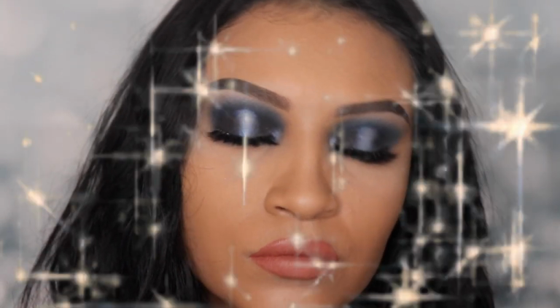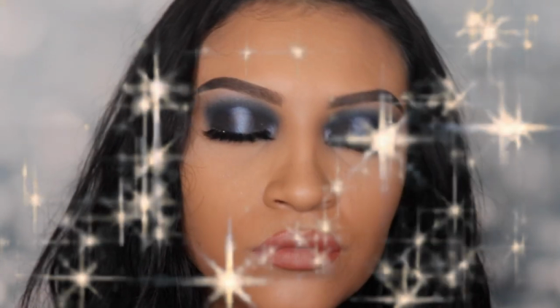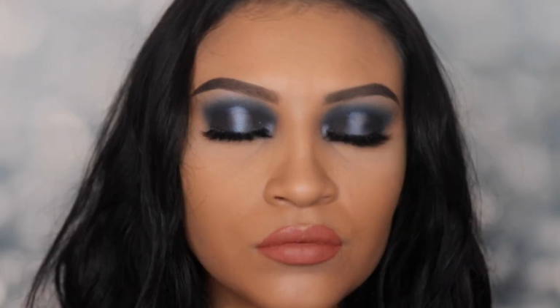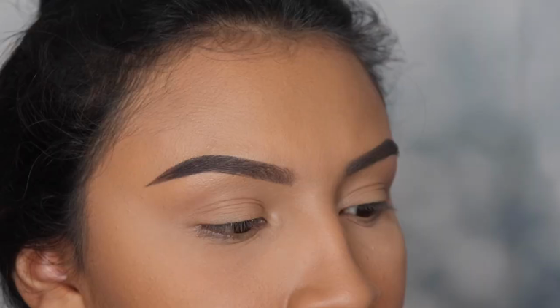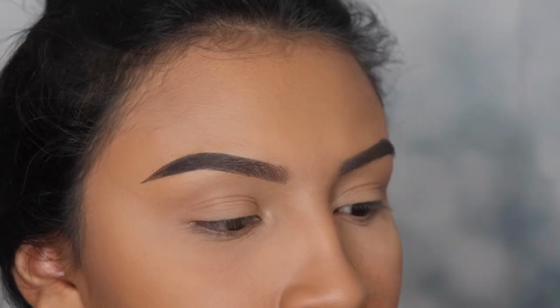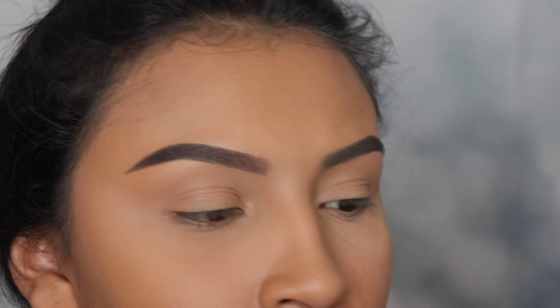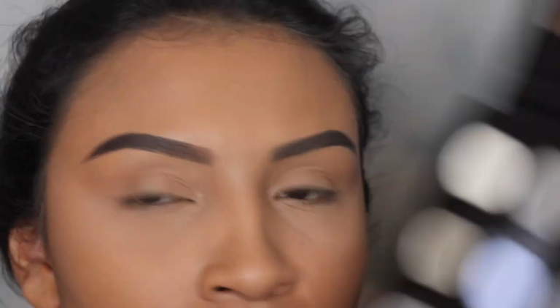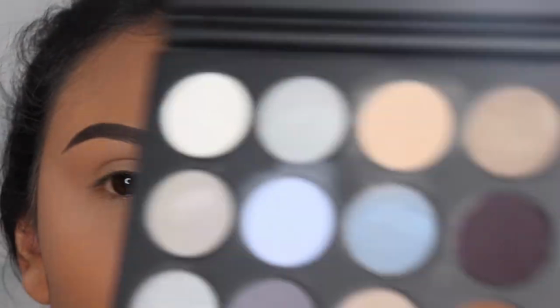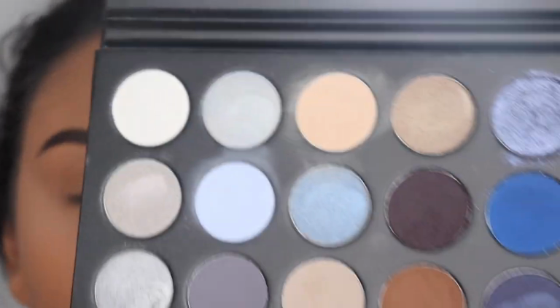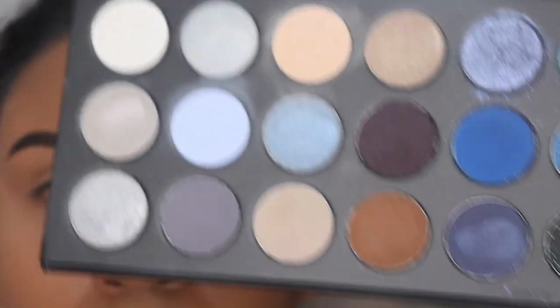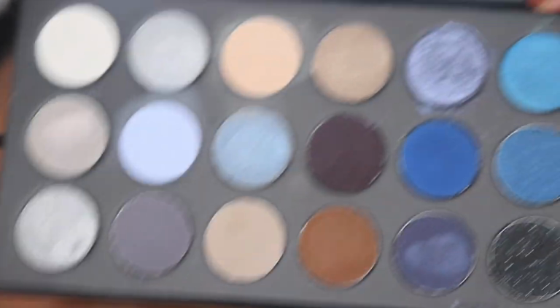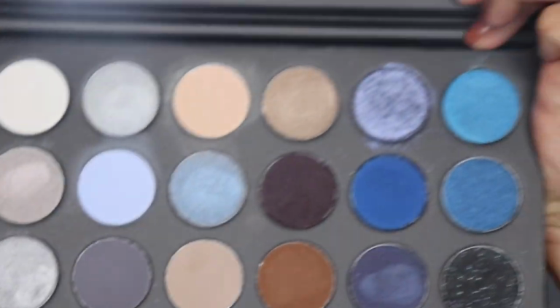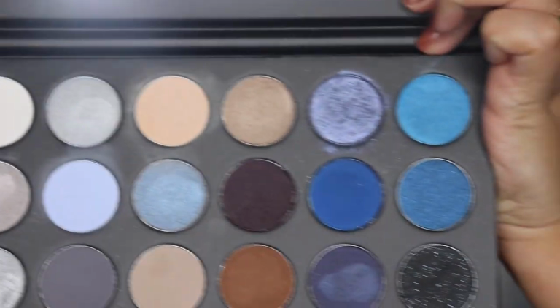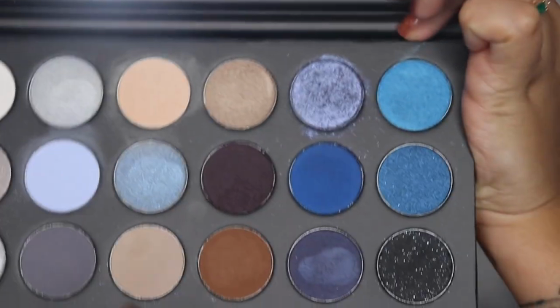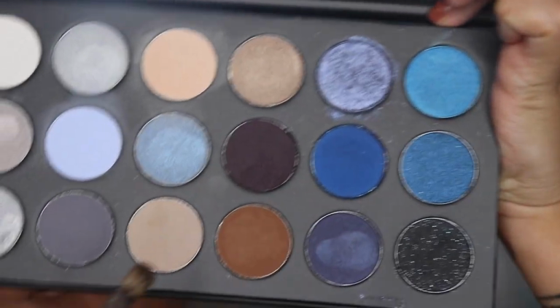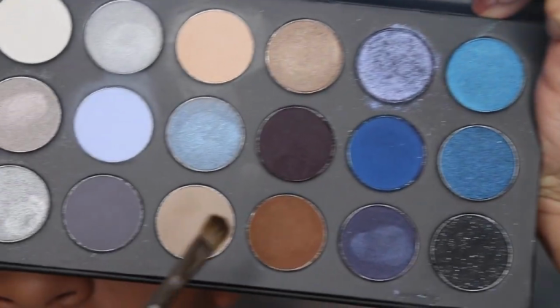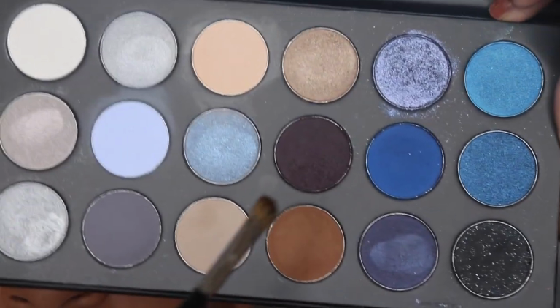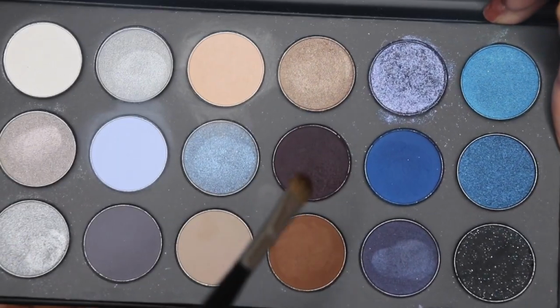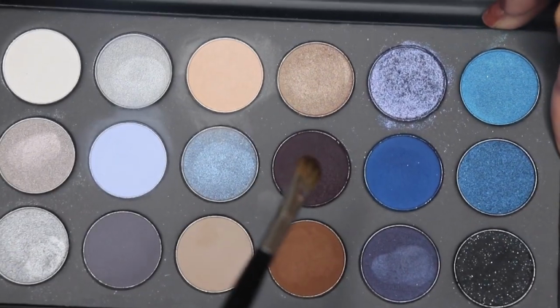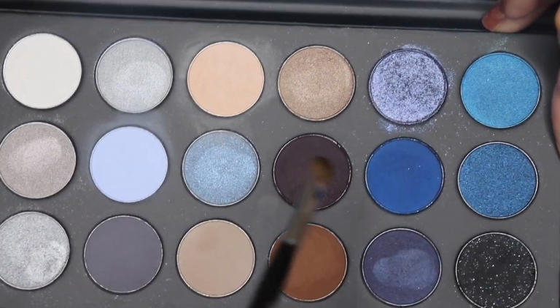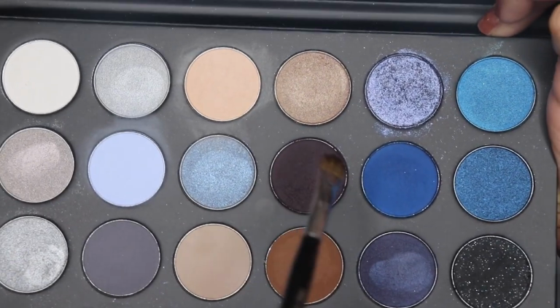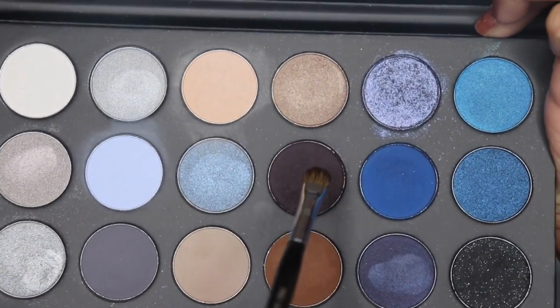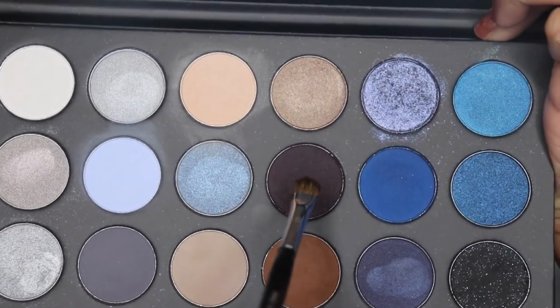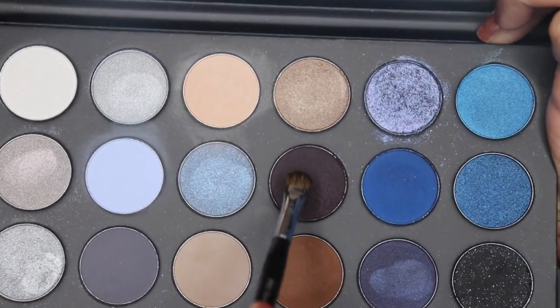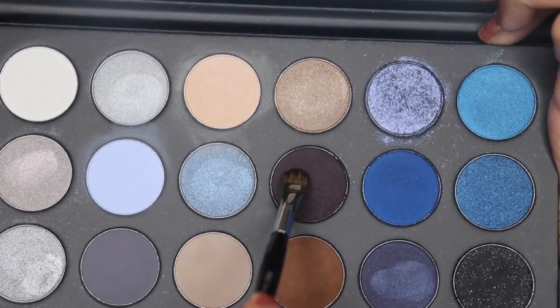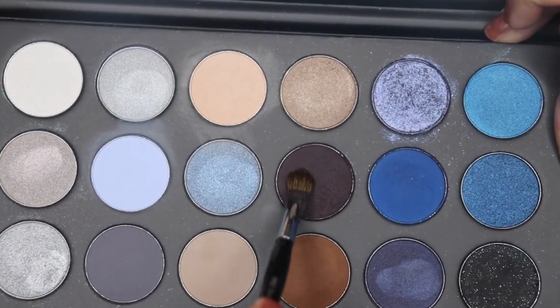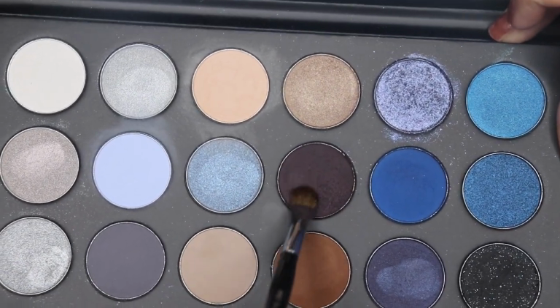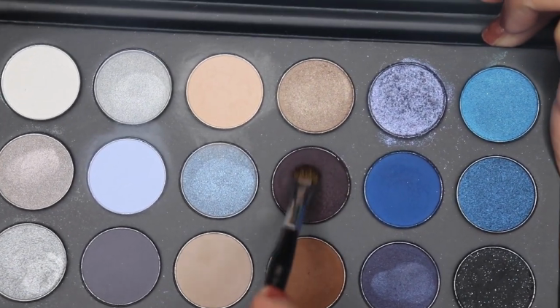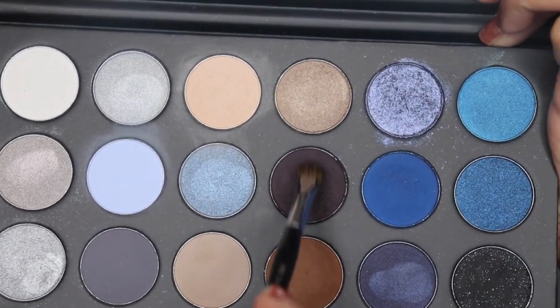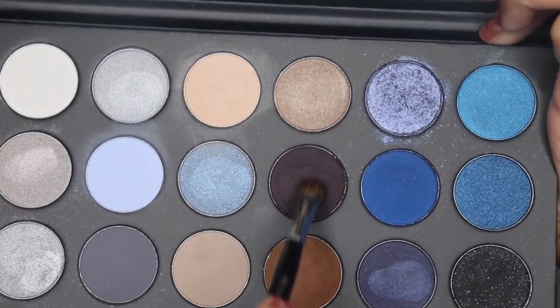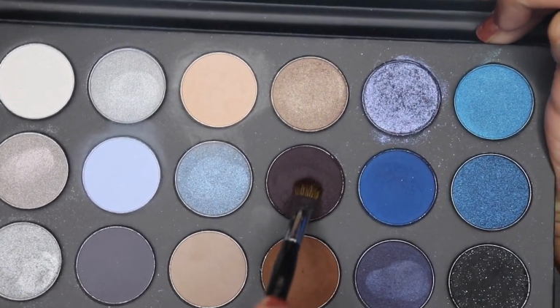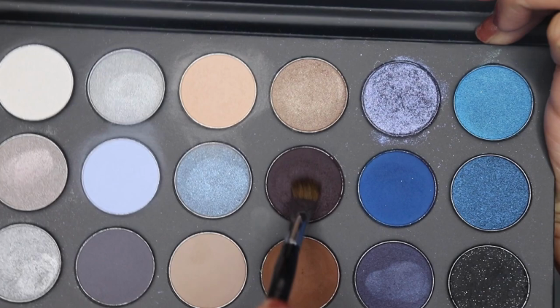Hey guys, welcome back to my channel. I'm gonna be using the 18A Blue Ya Away Palette by Morphe.